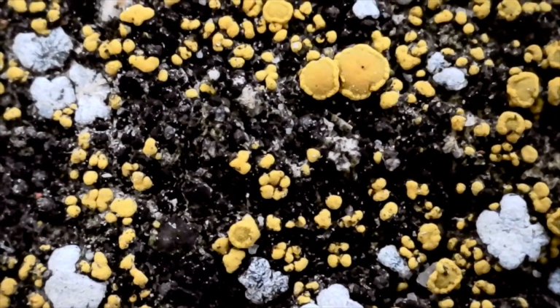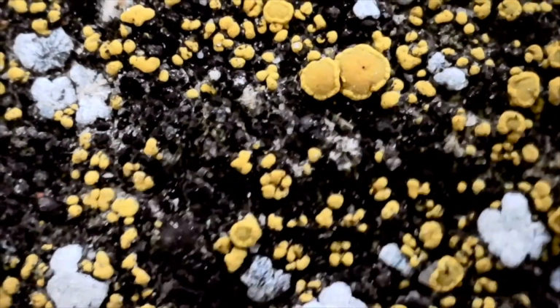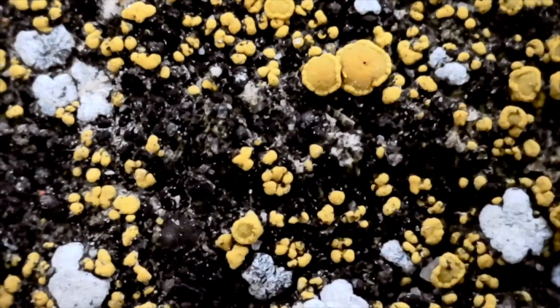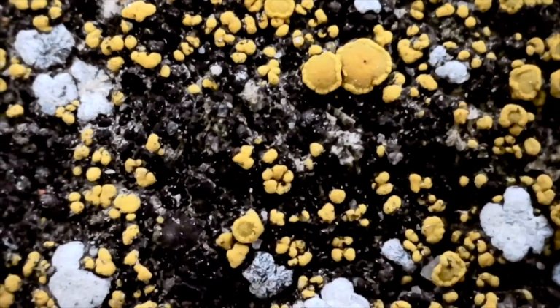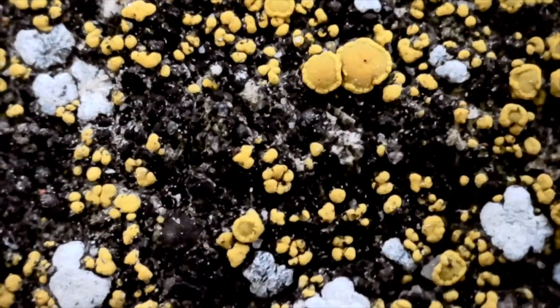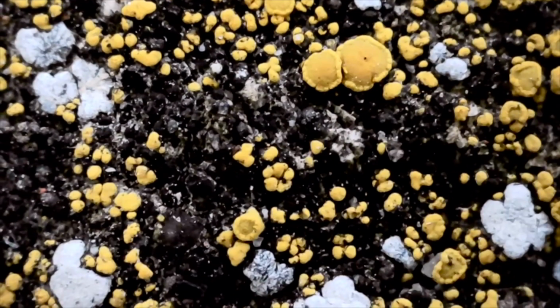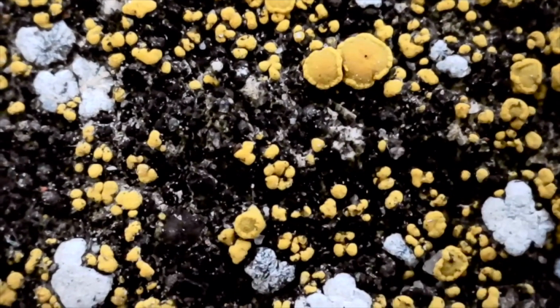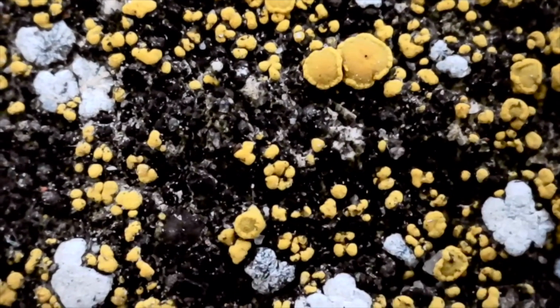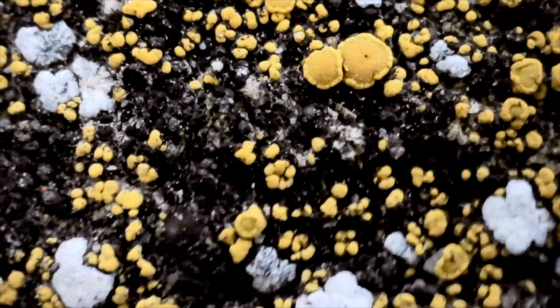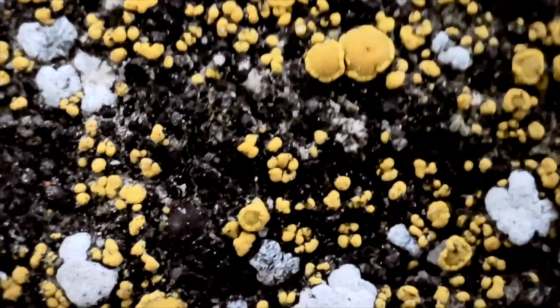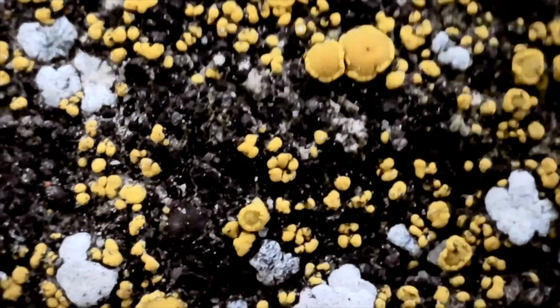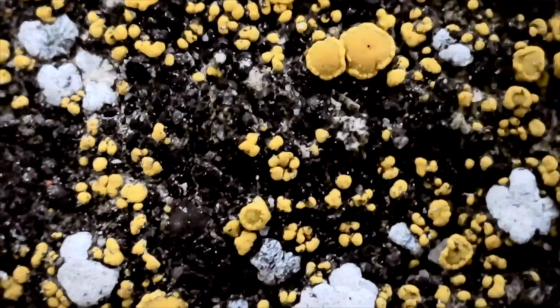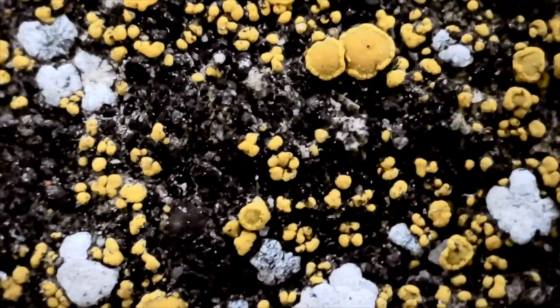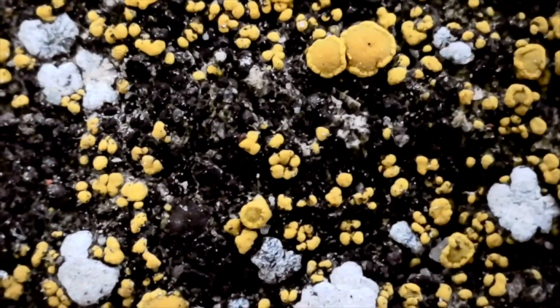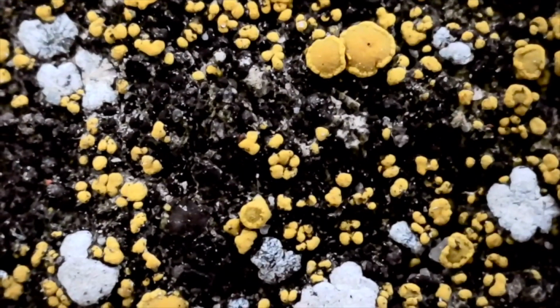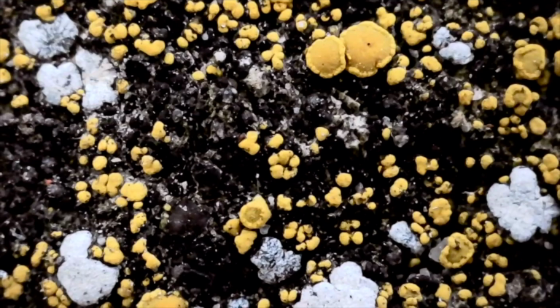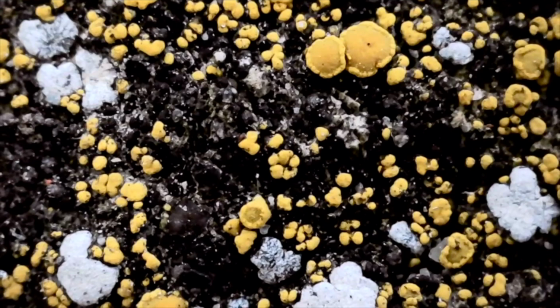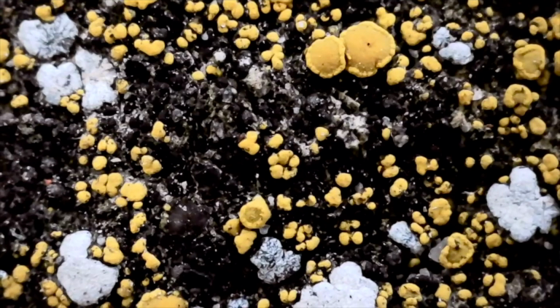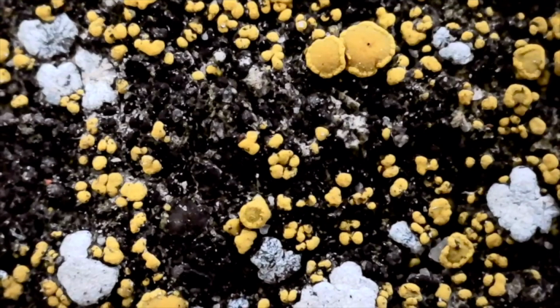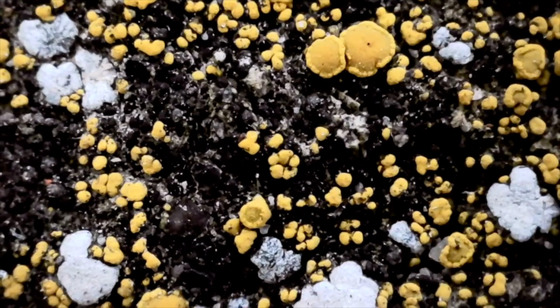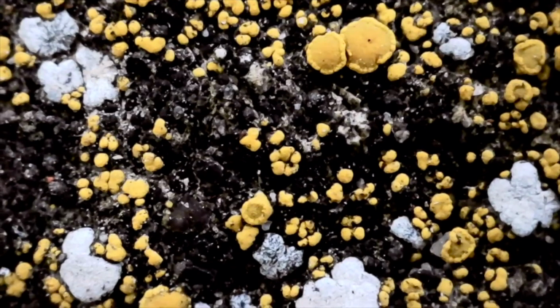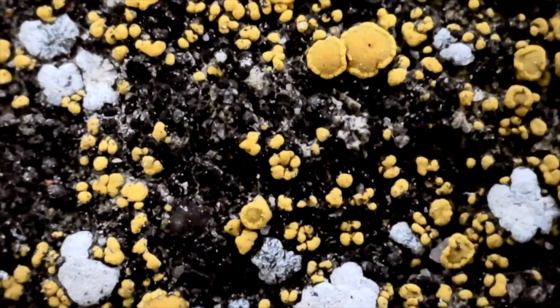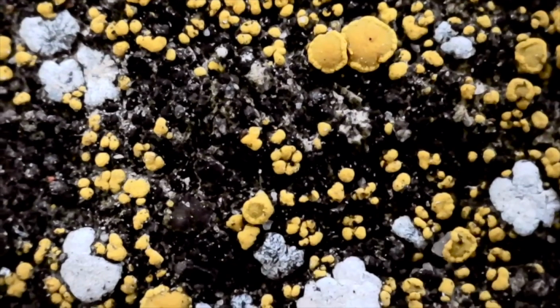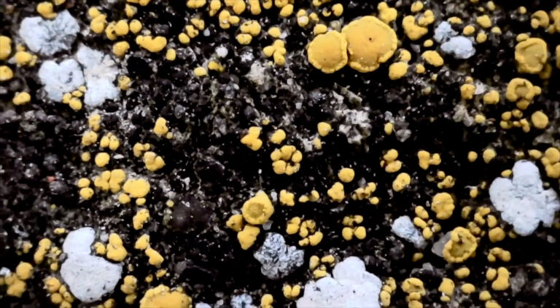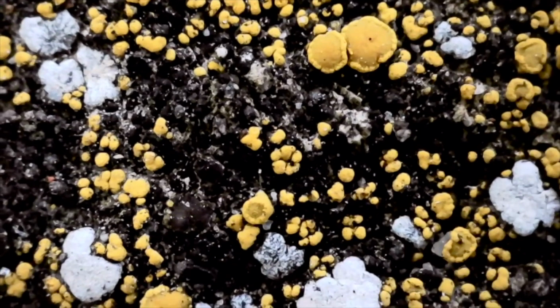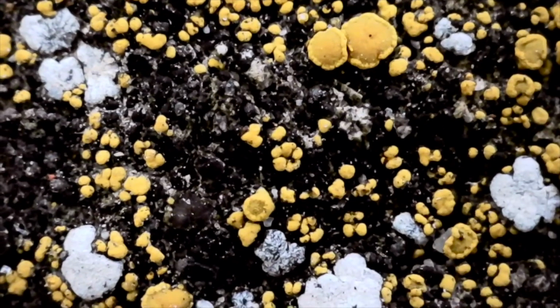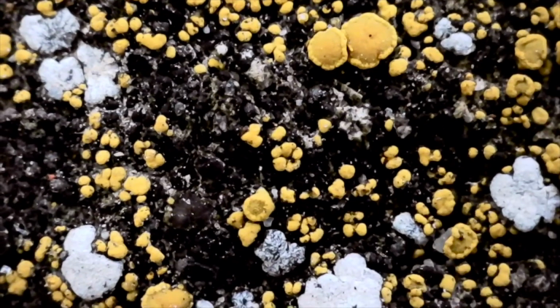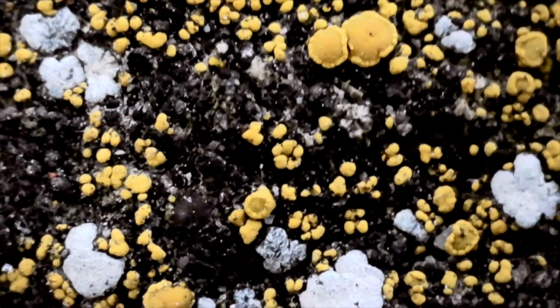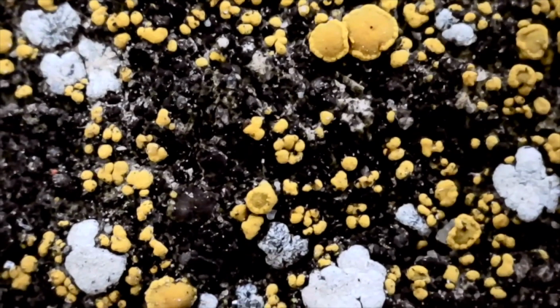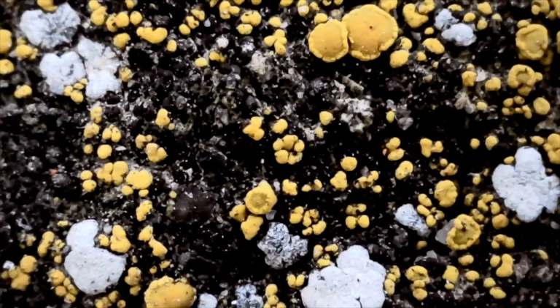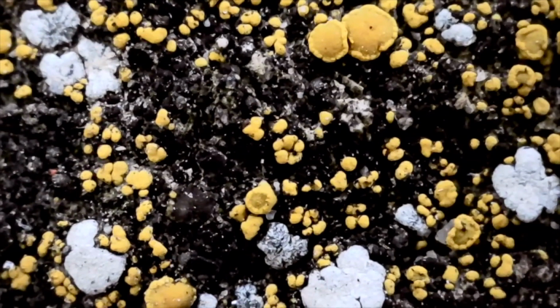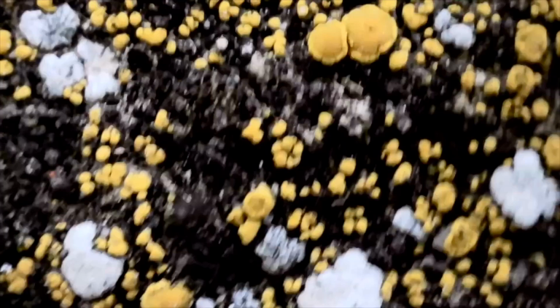As you might be able to tell, I was pretty impressed with this lichen. It looks like some kind of modern art painting.